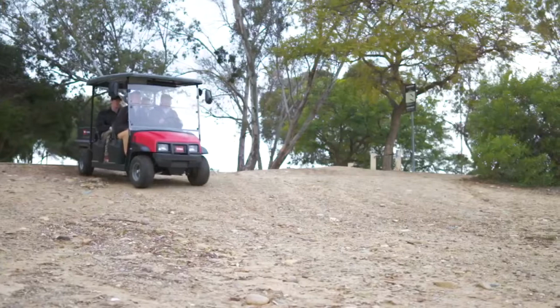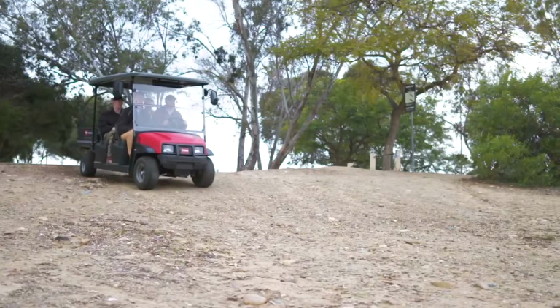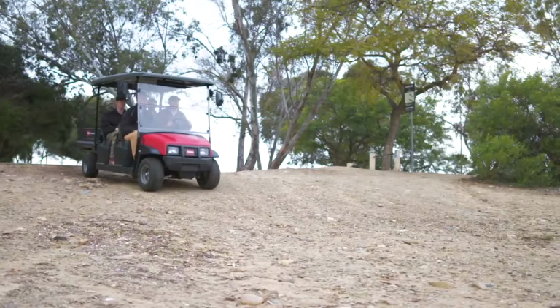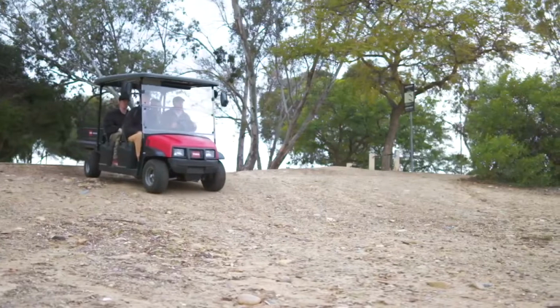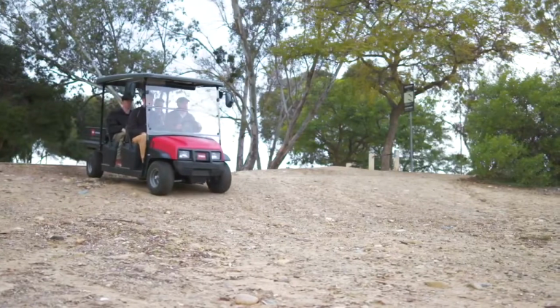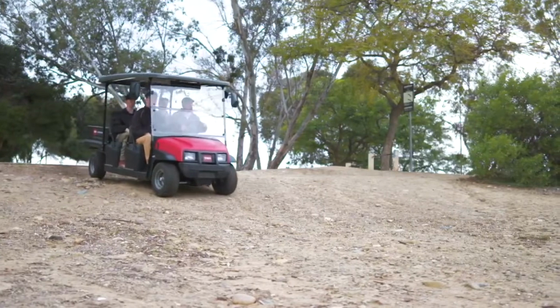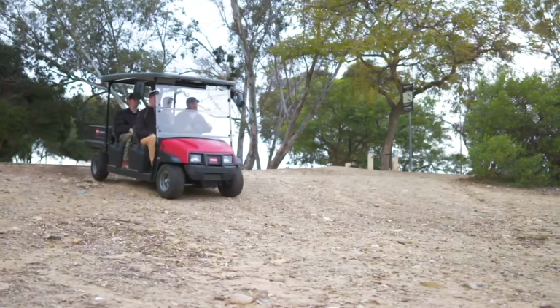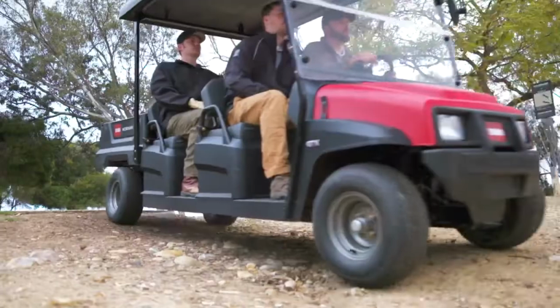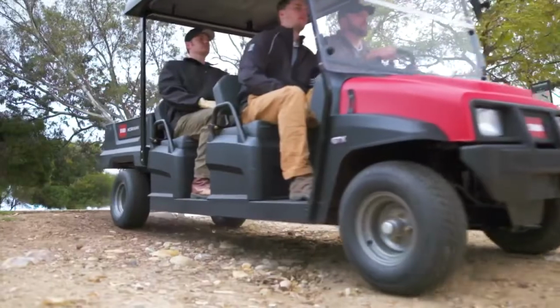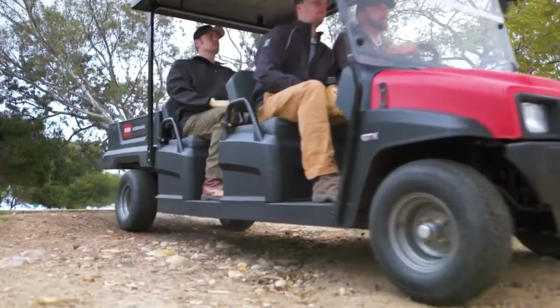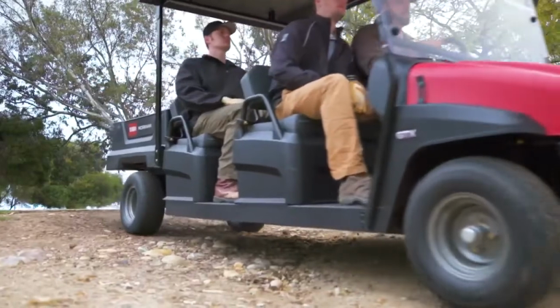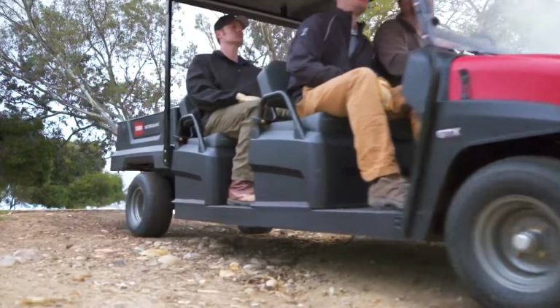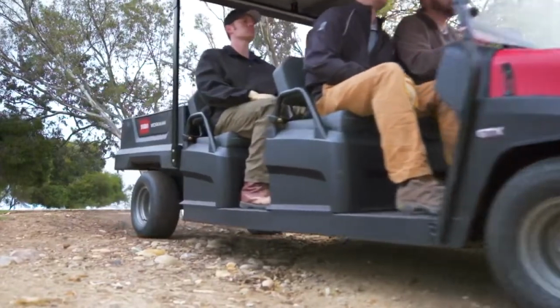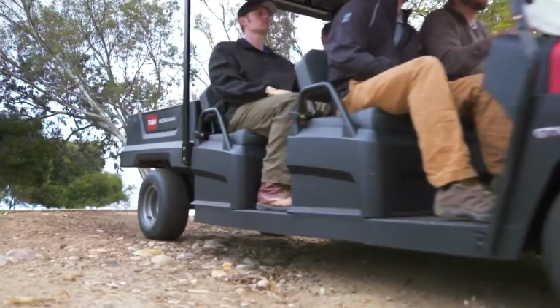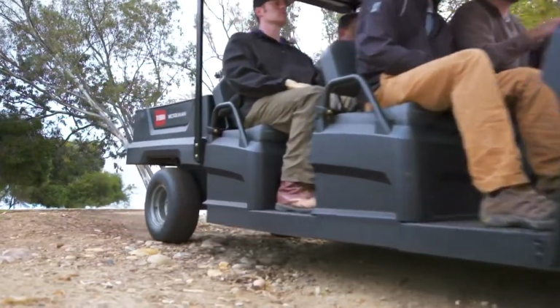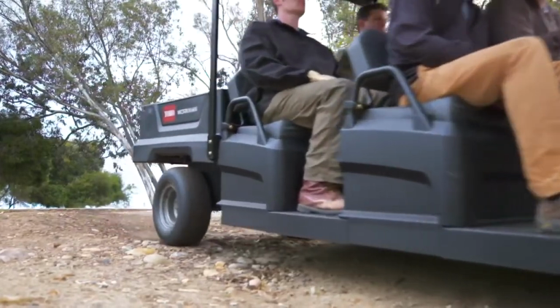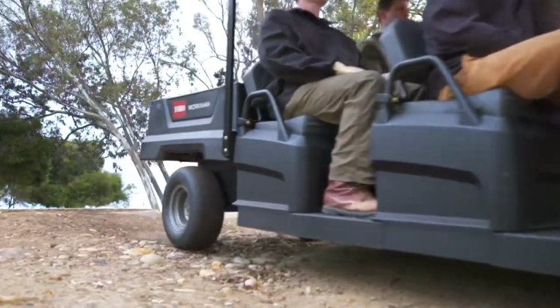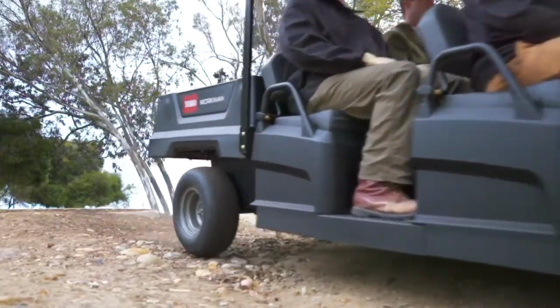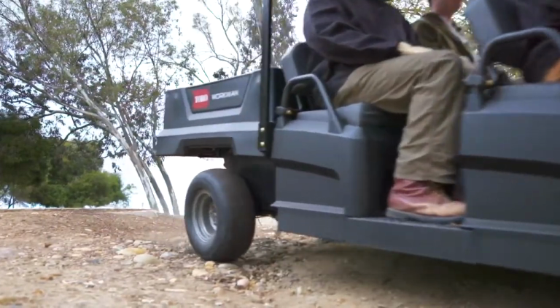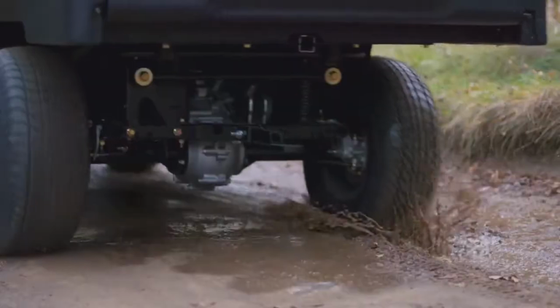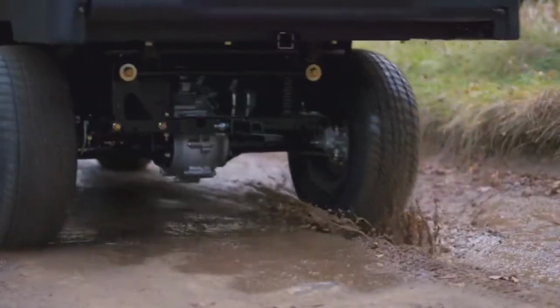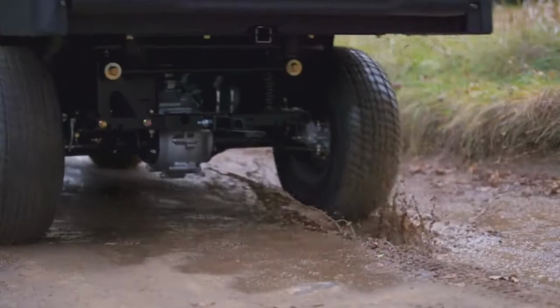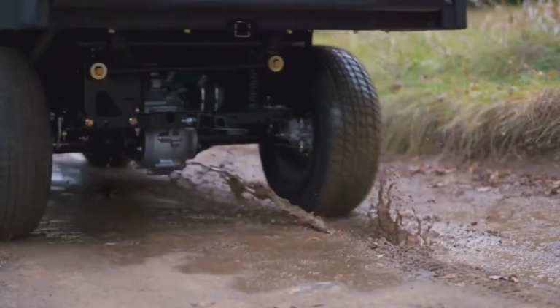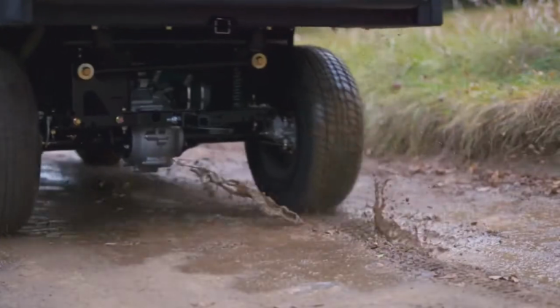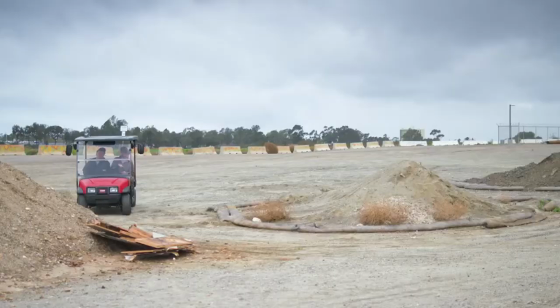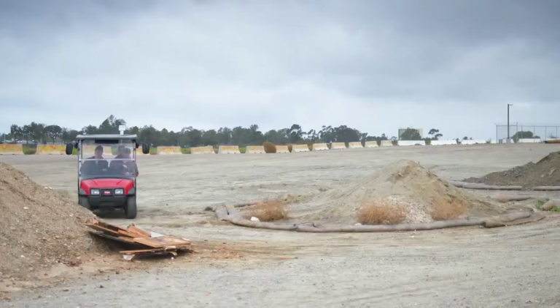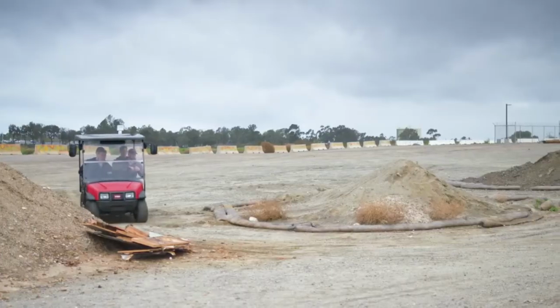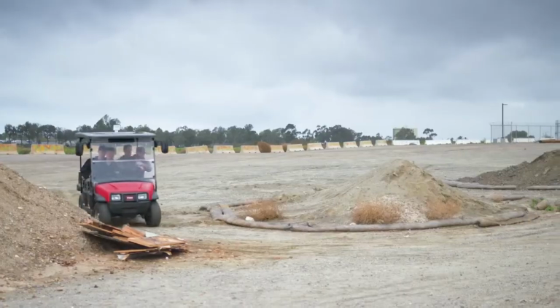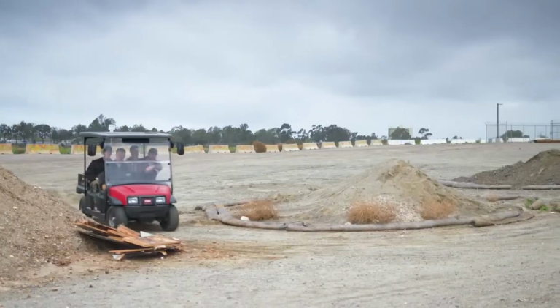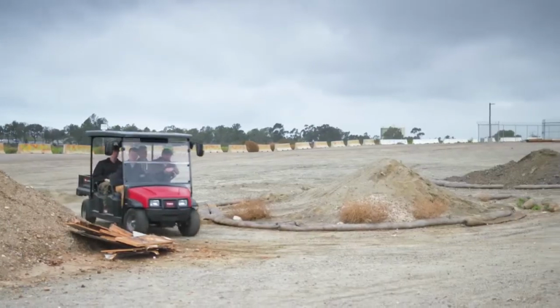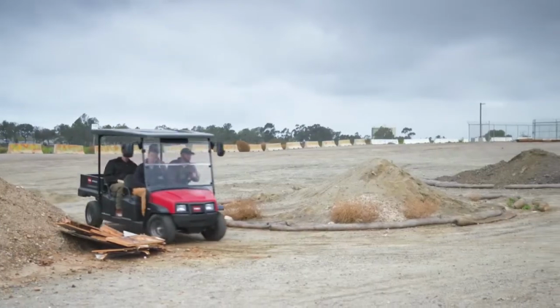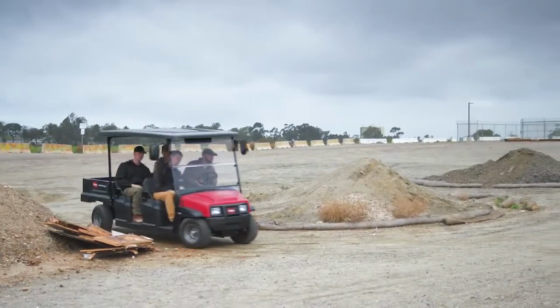The Workman GTX is the ultimate utility vehicle for demanding terrain, rough roads or challenging work sites.